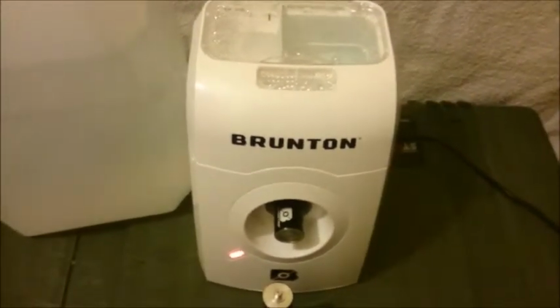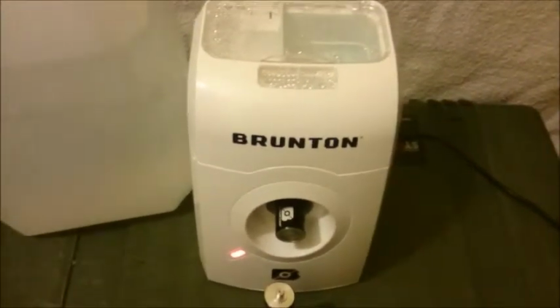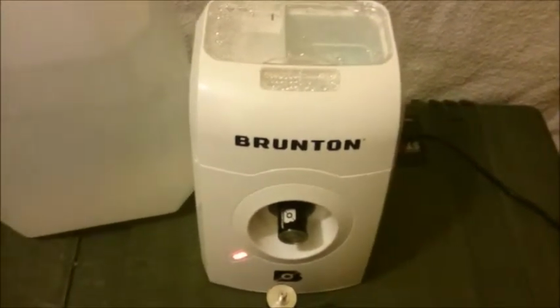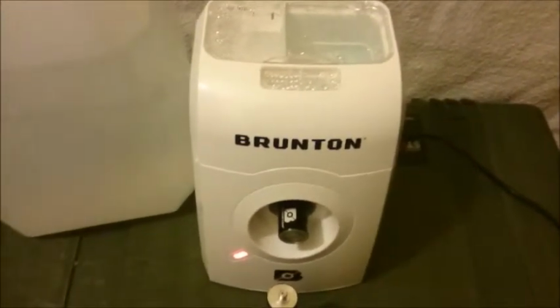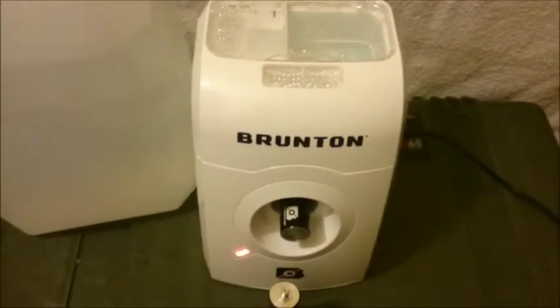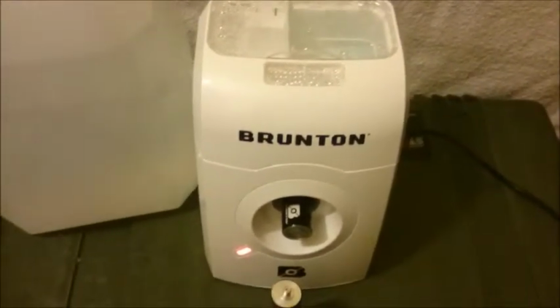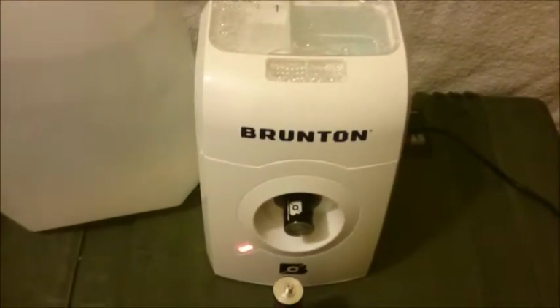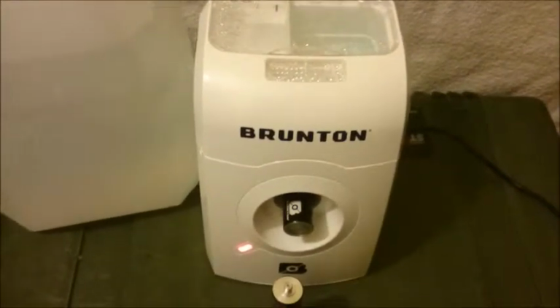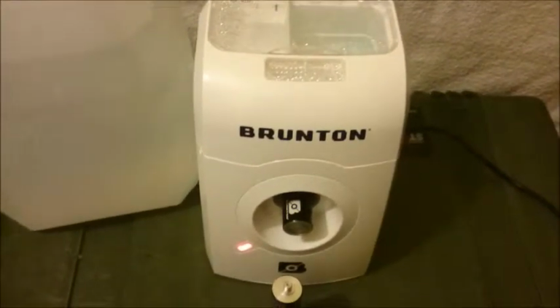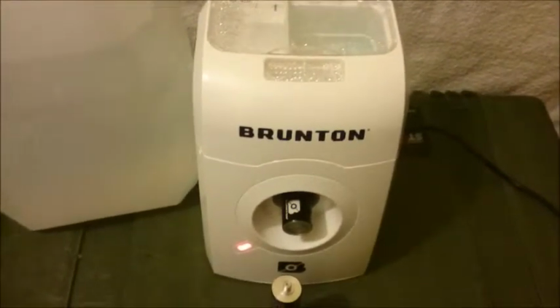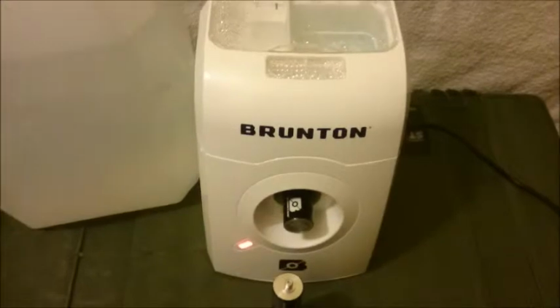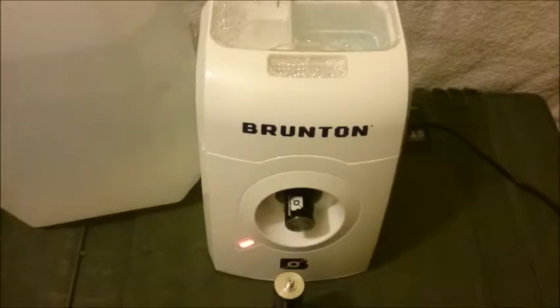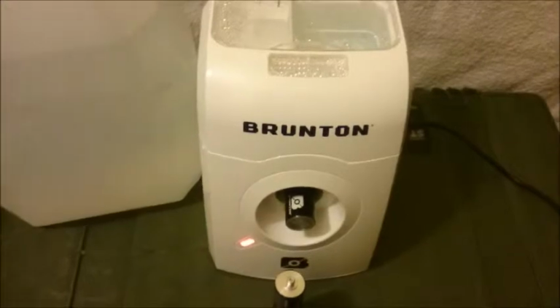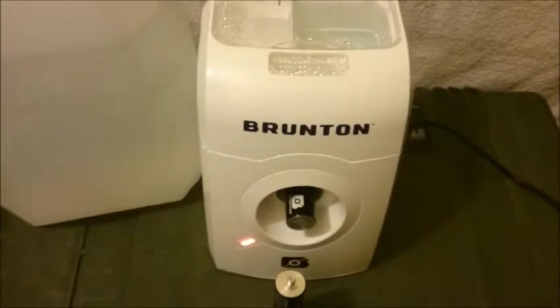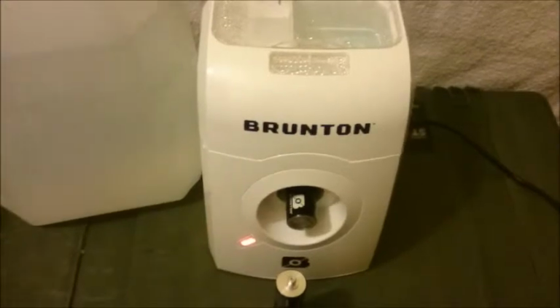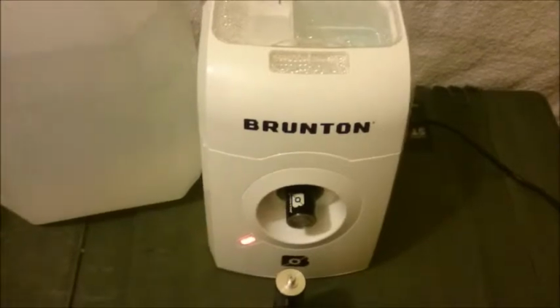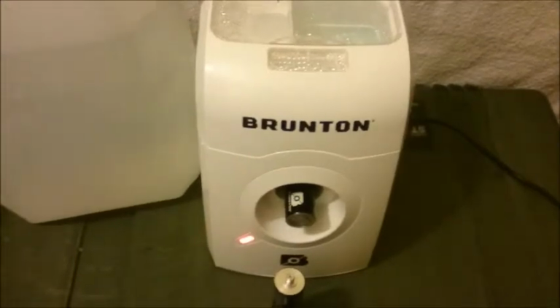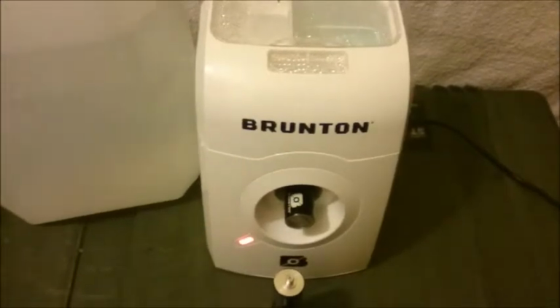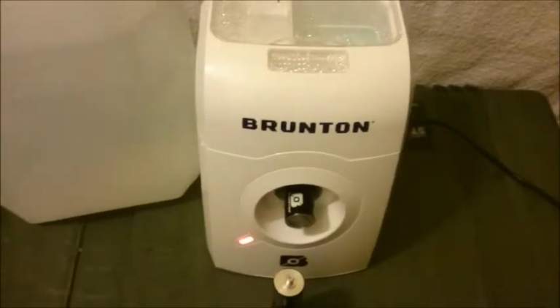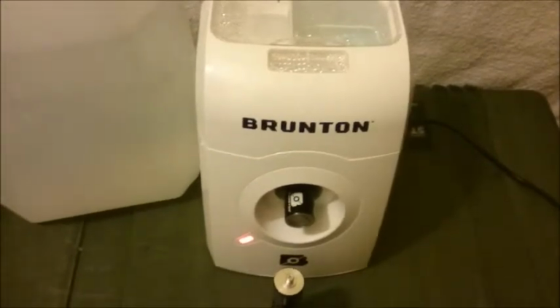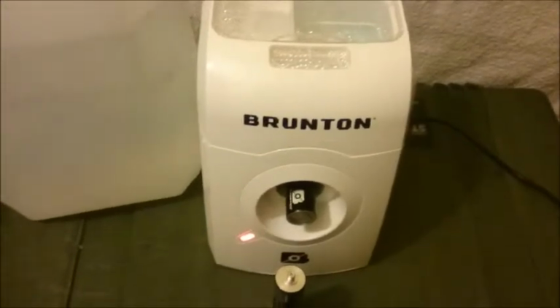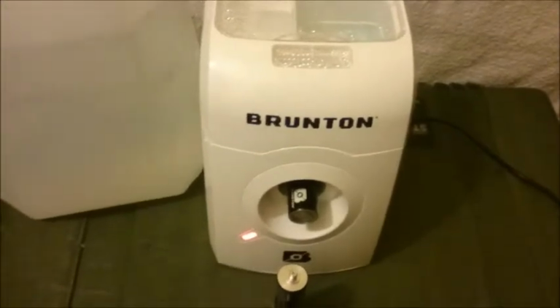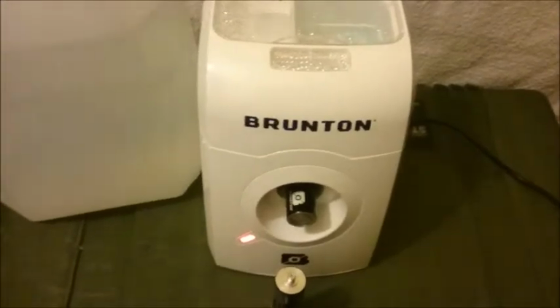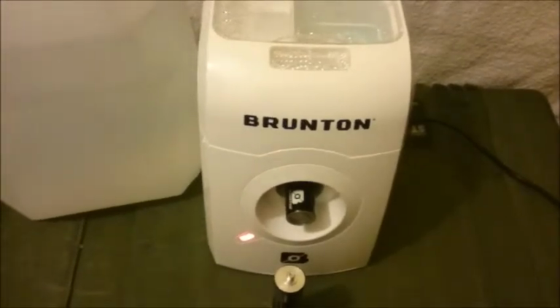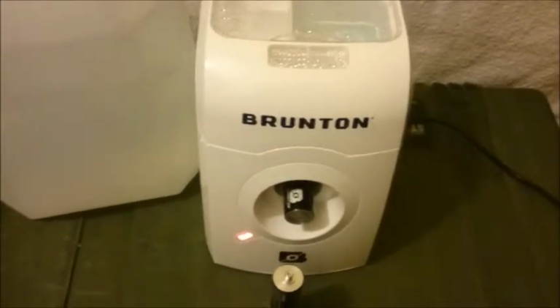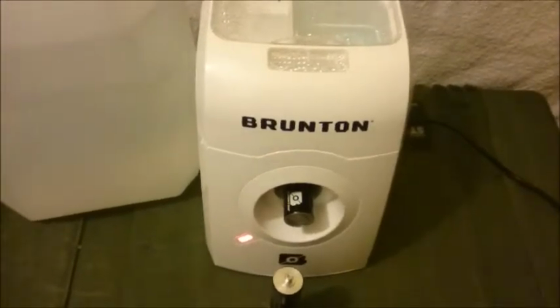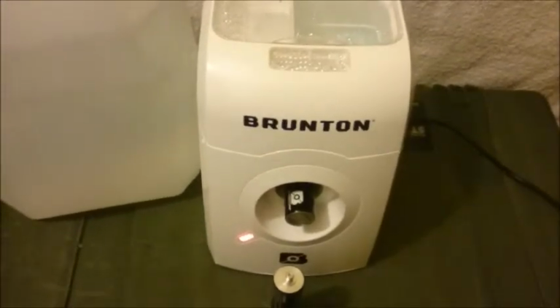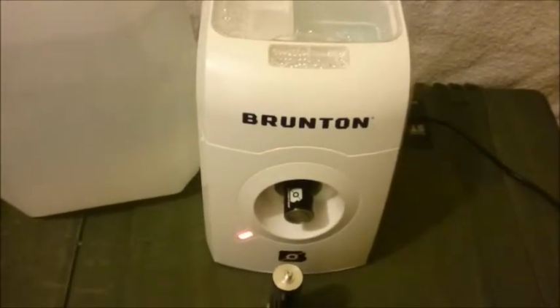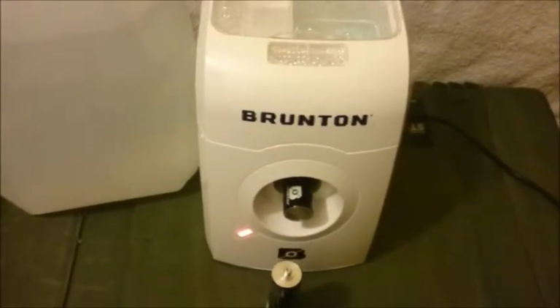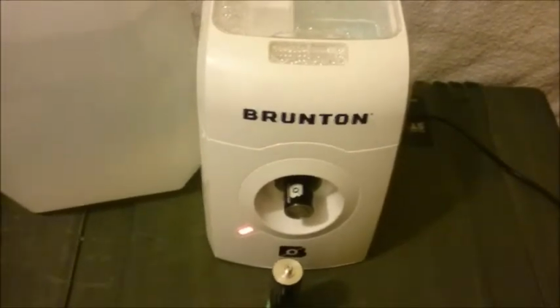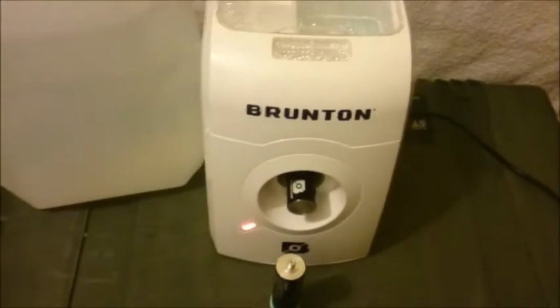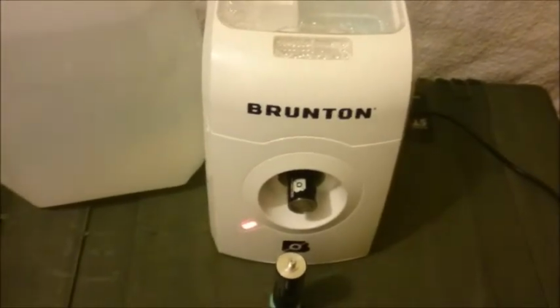That's it. Enough now from the Brunton Hydrolyzer. See you soon. Bye.